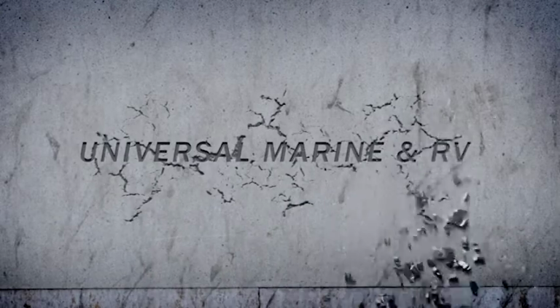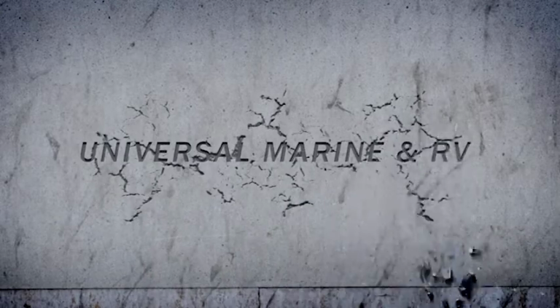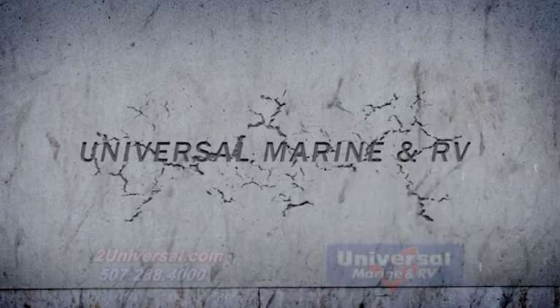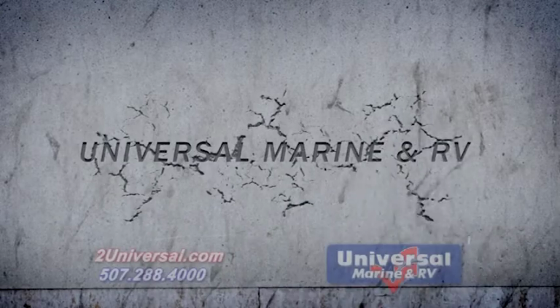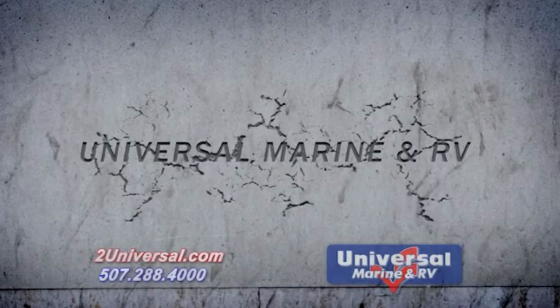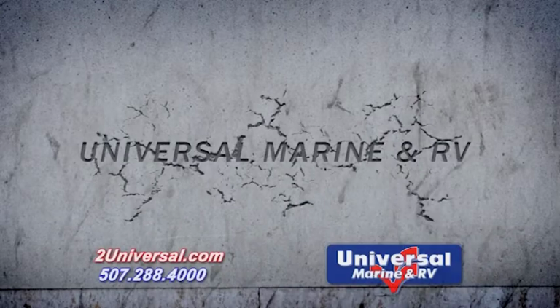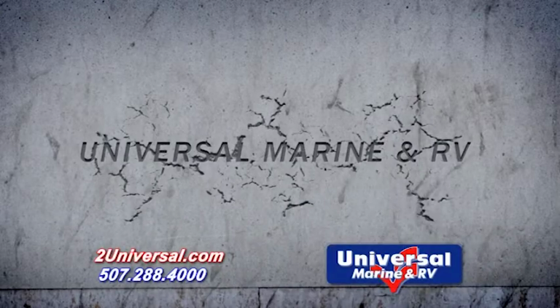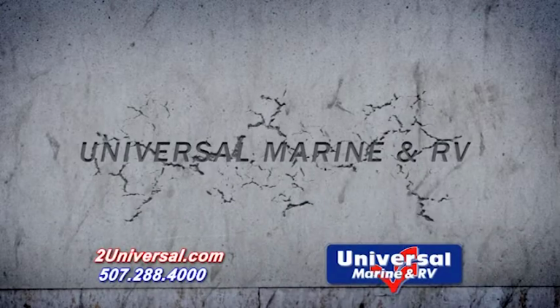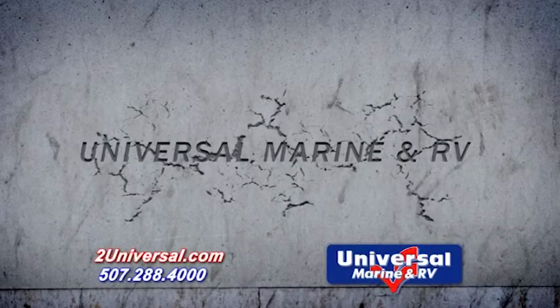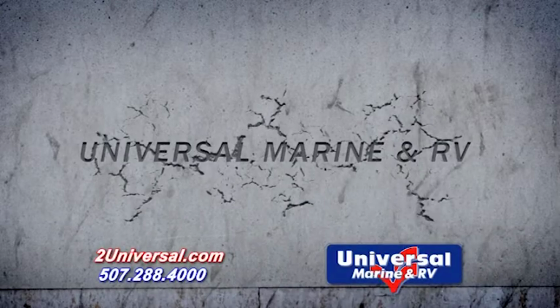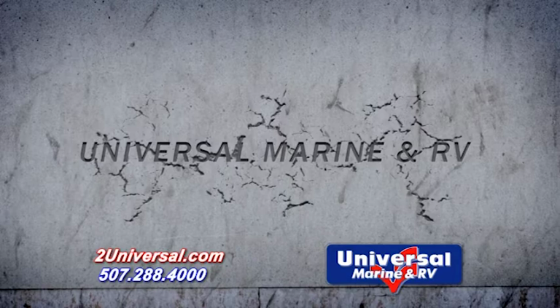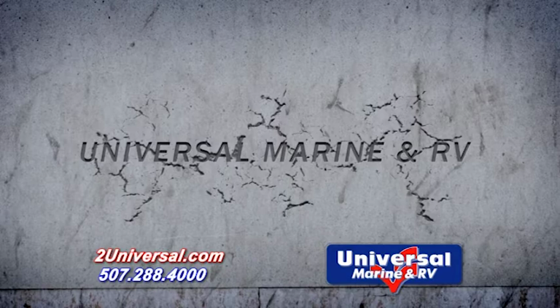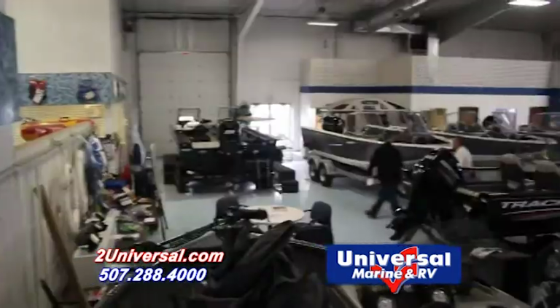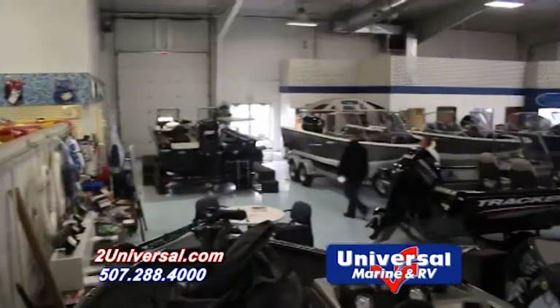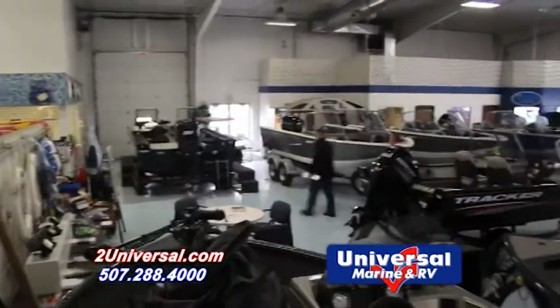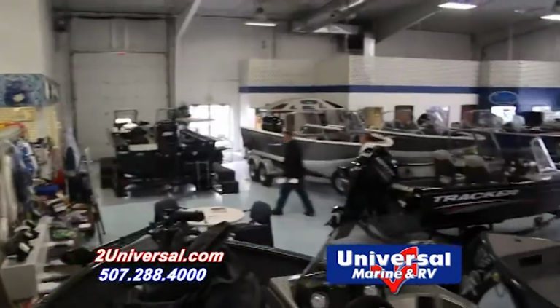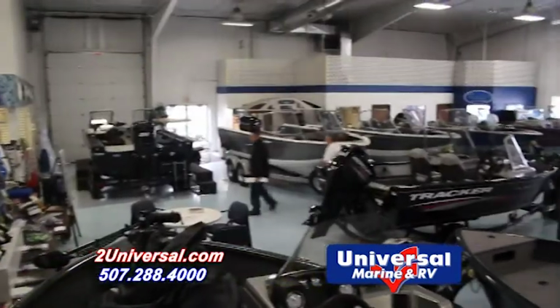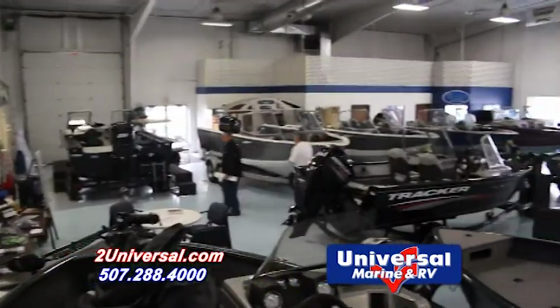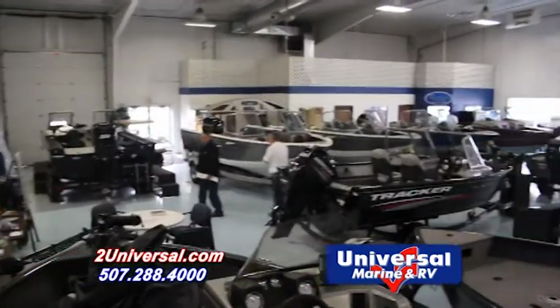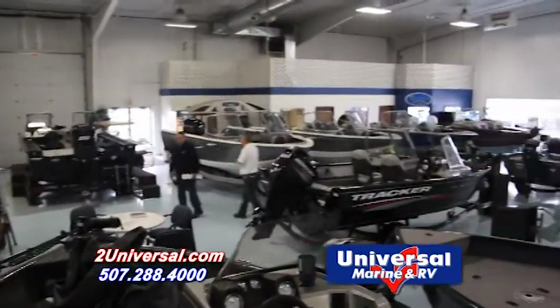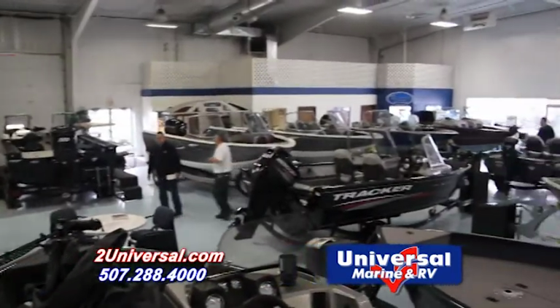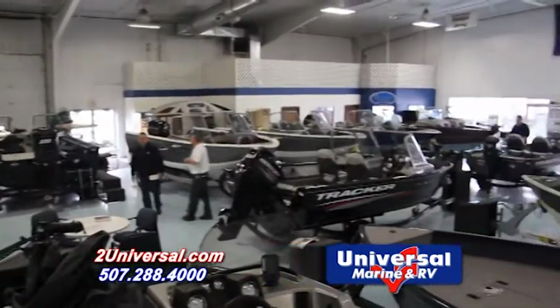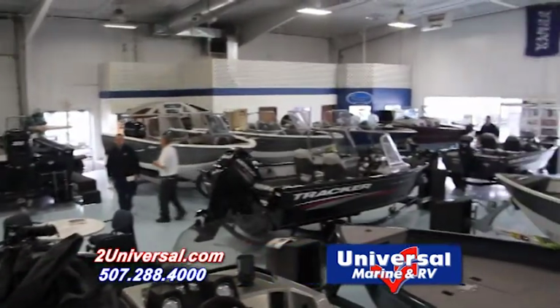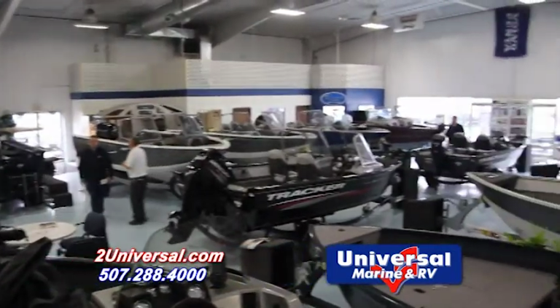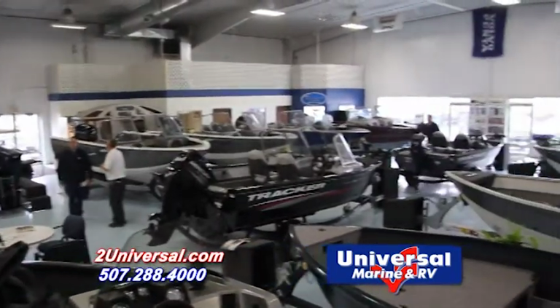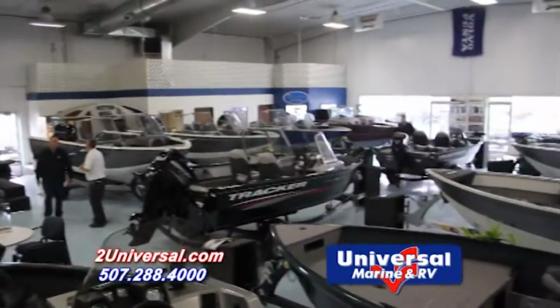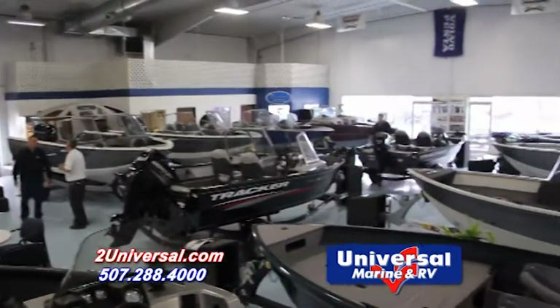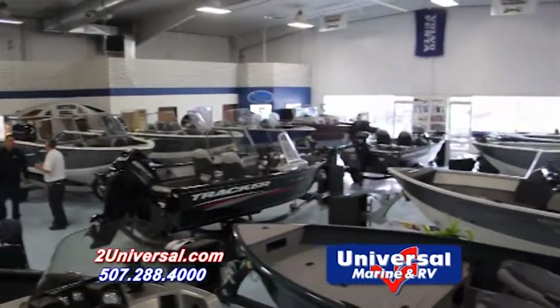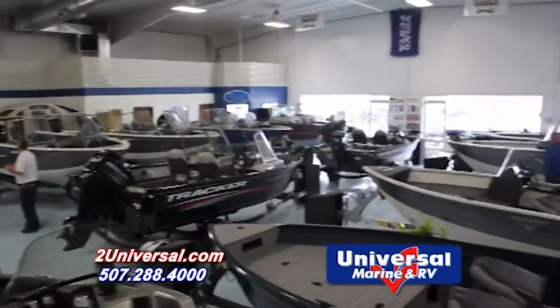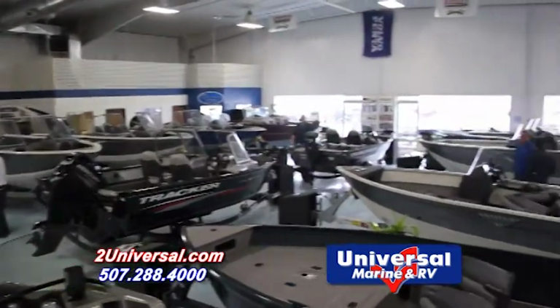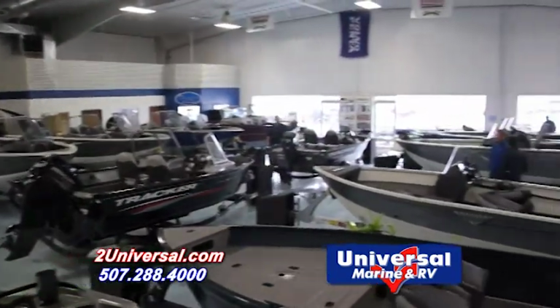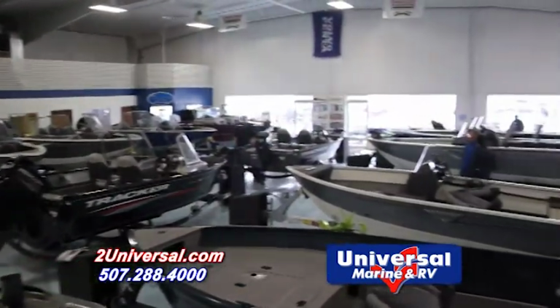Welcome to Universal Marine & RV, your number one source for new and used boats and campers in southern Minnesota.